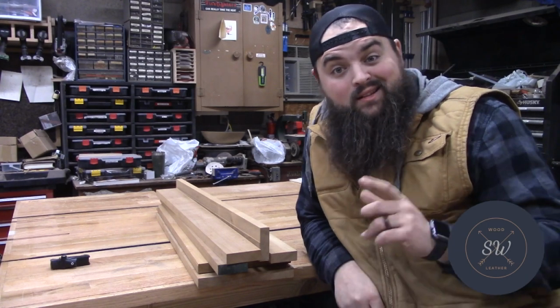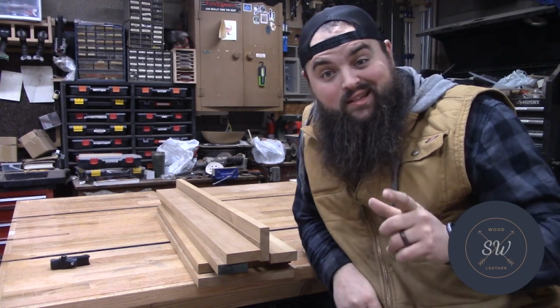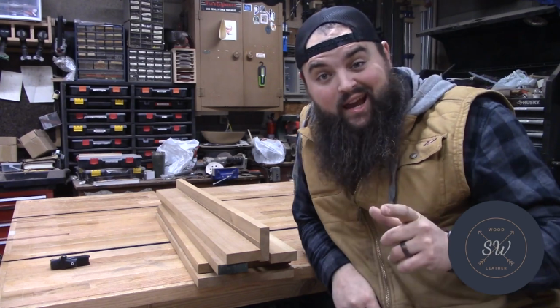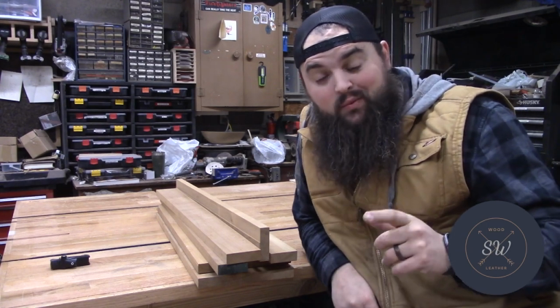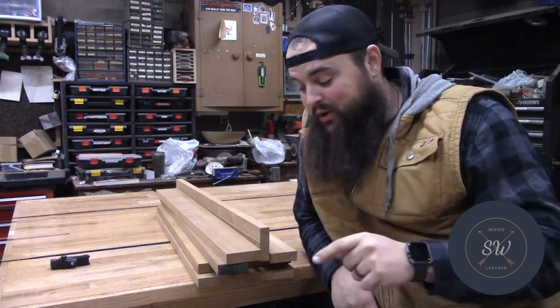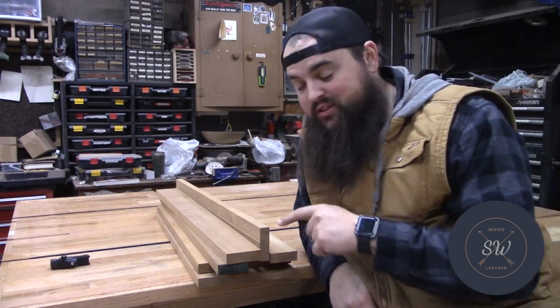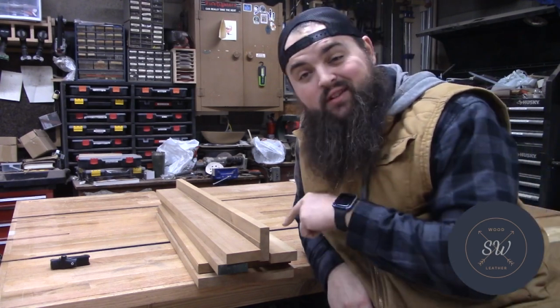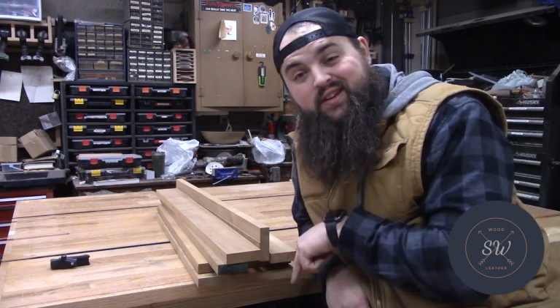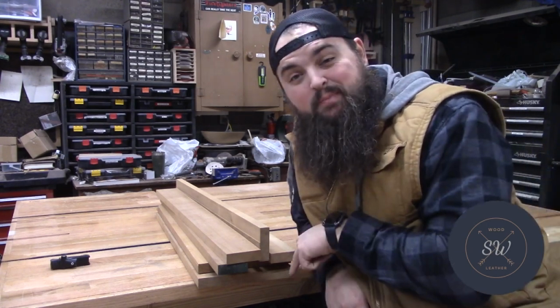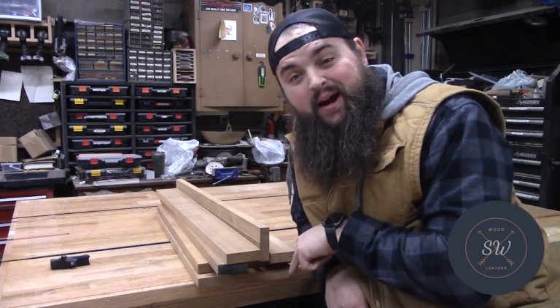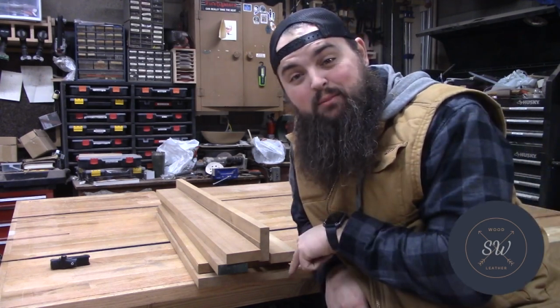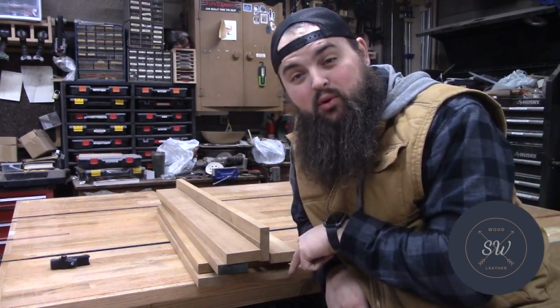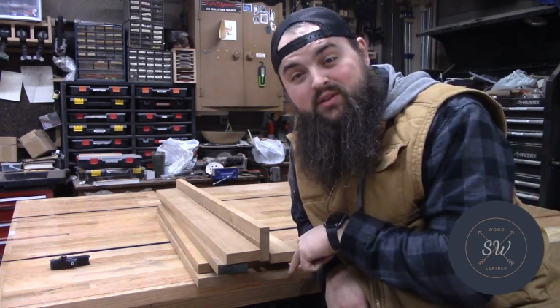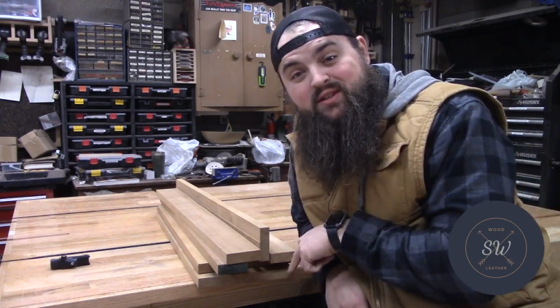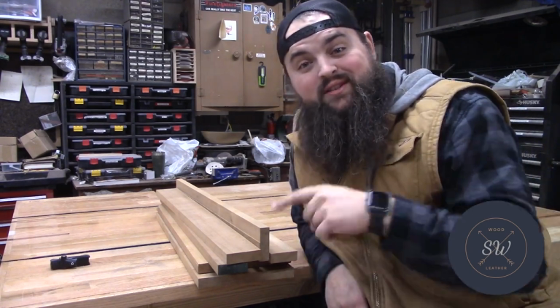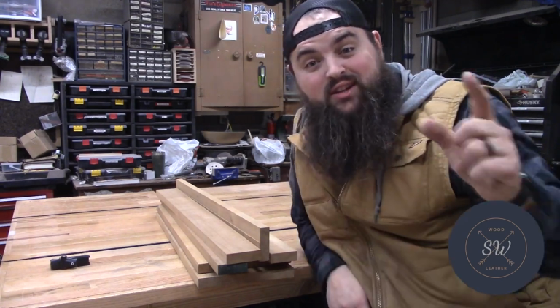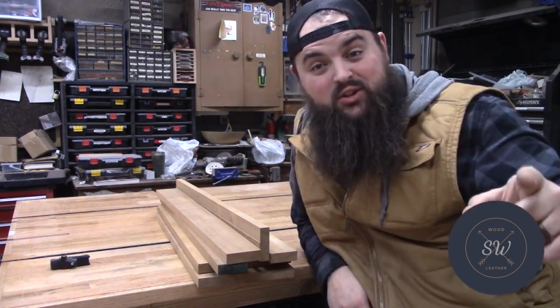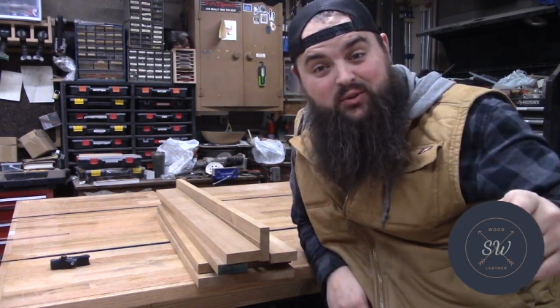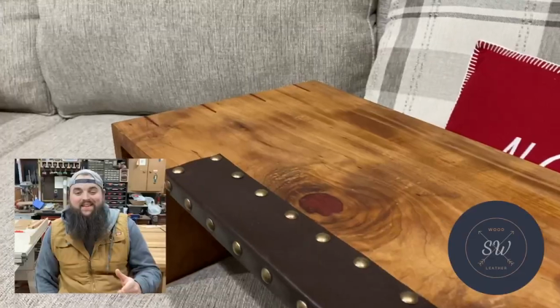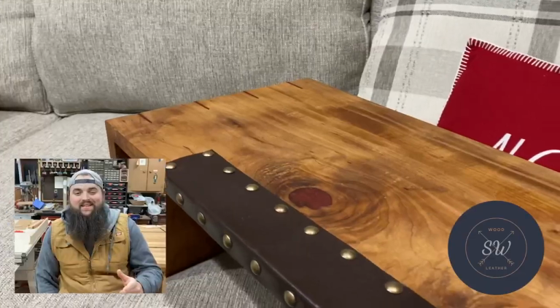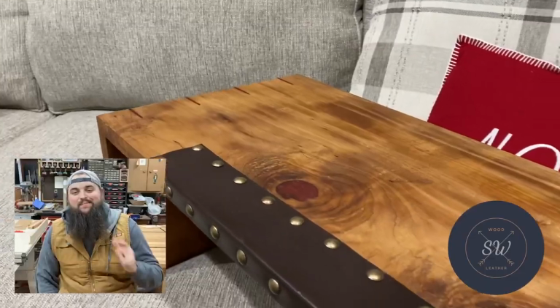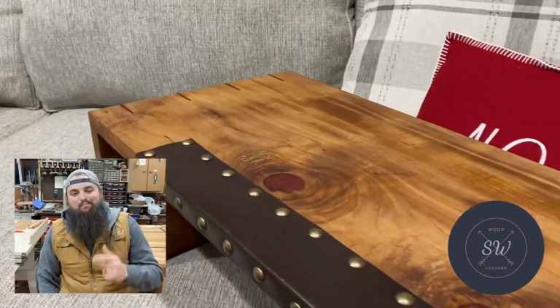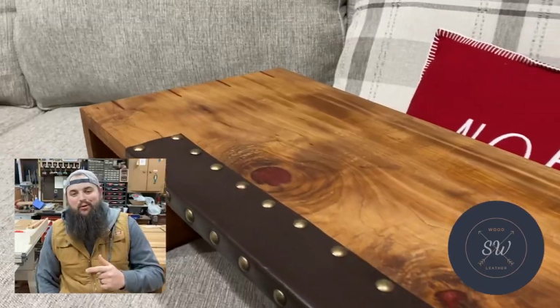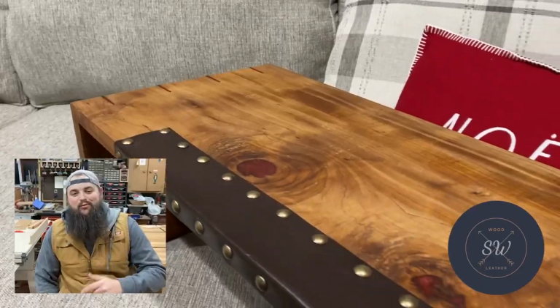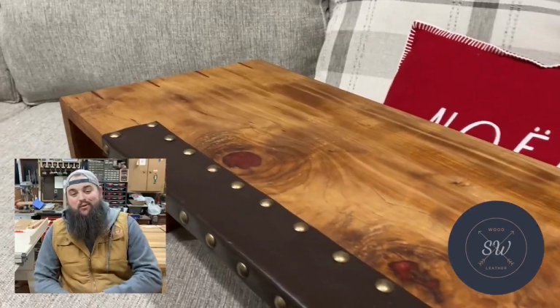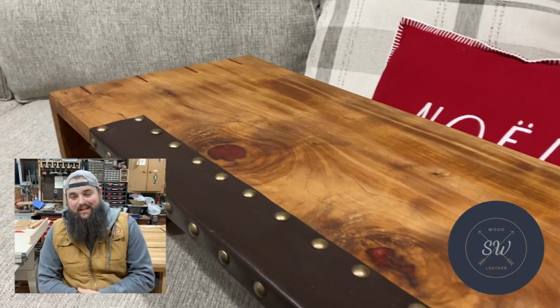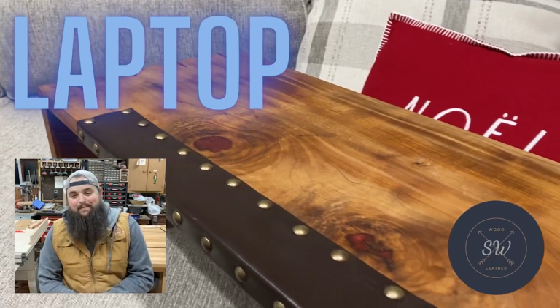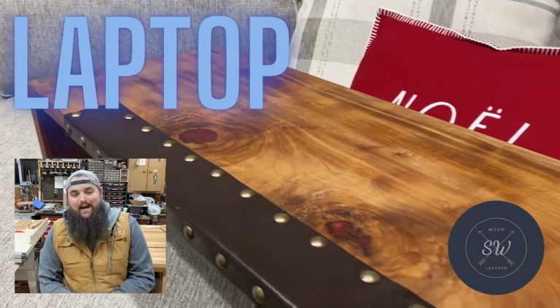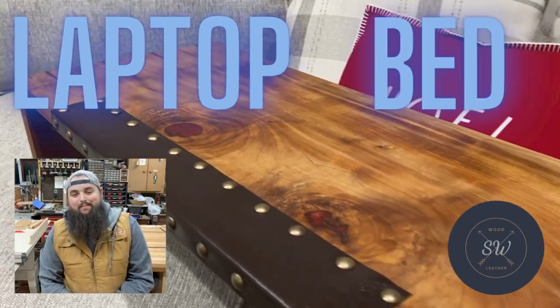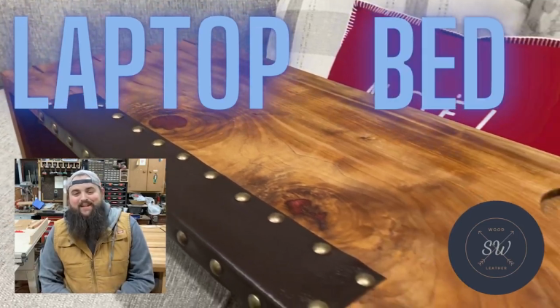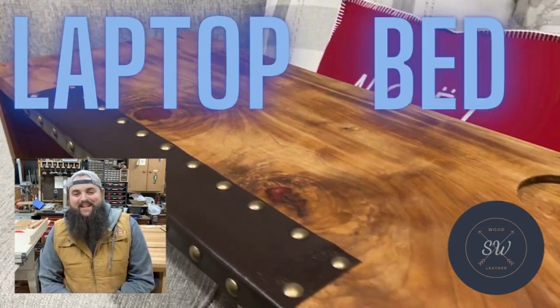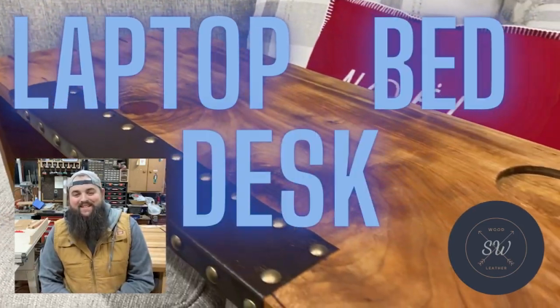Today we're gonna turn this pile of boards into this beautiful laptop bed desk.